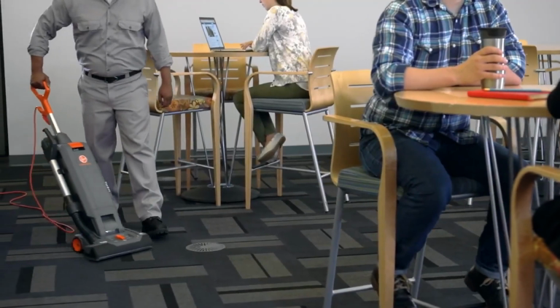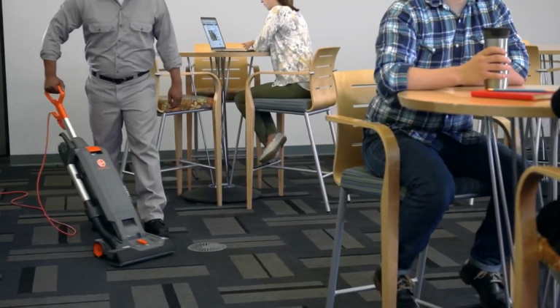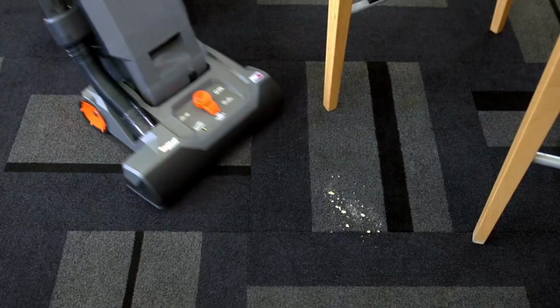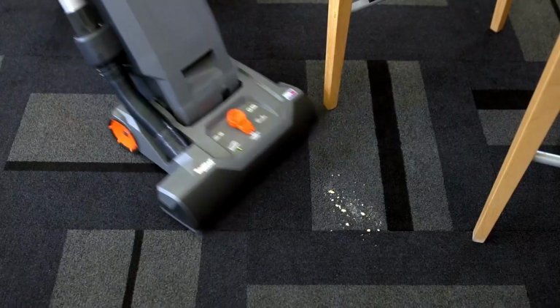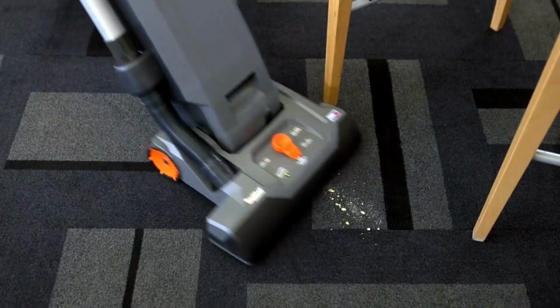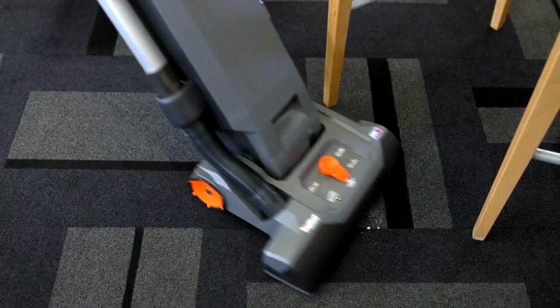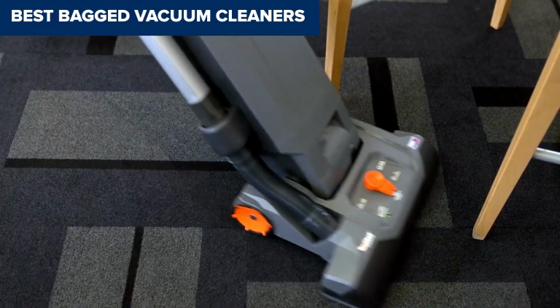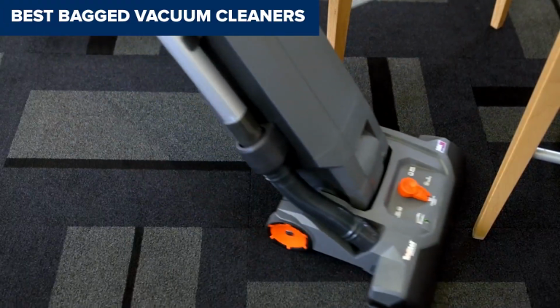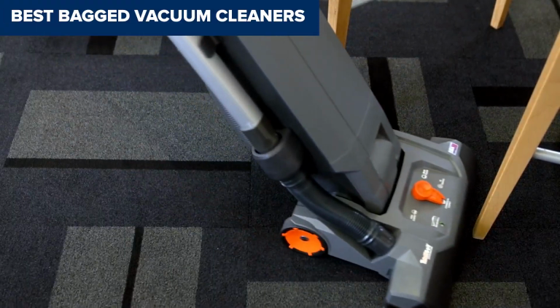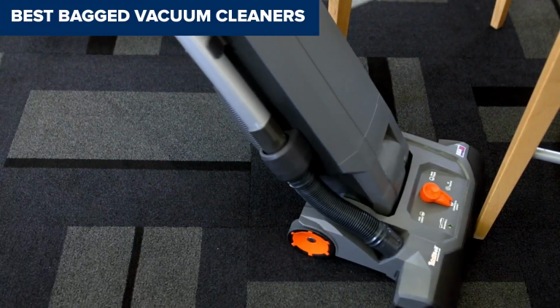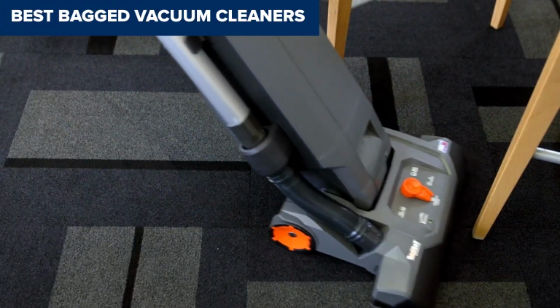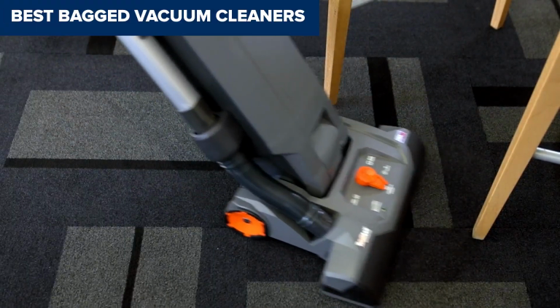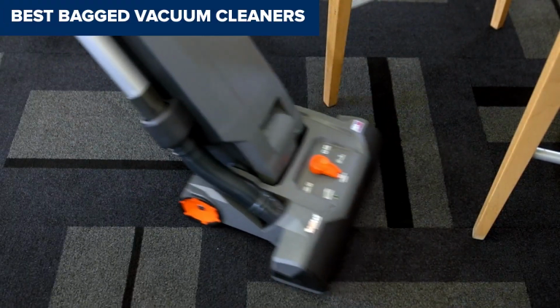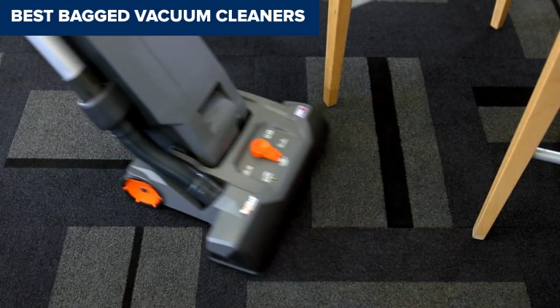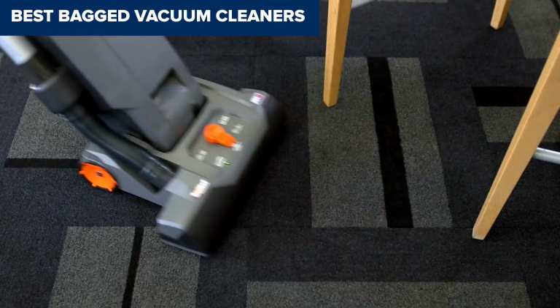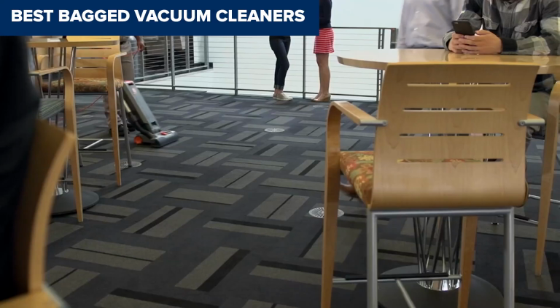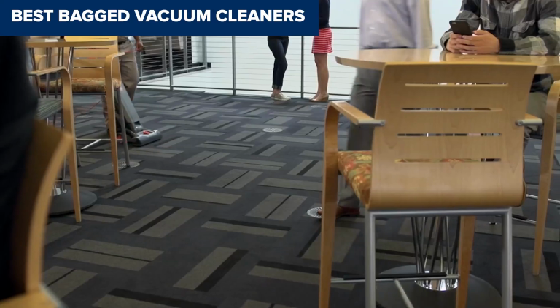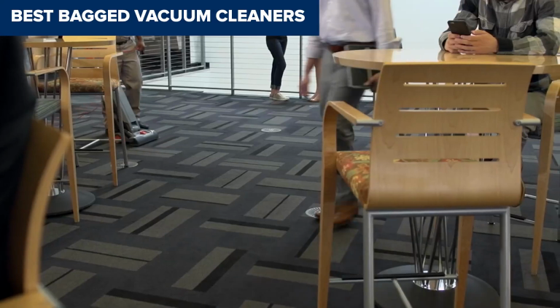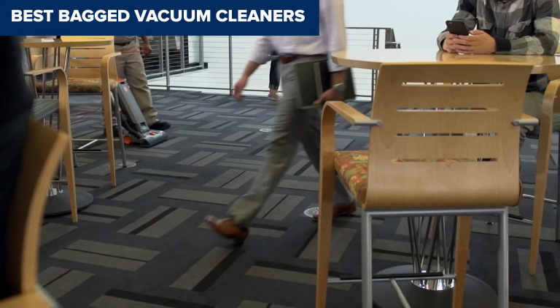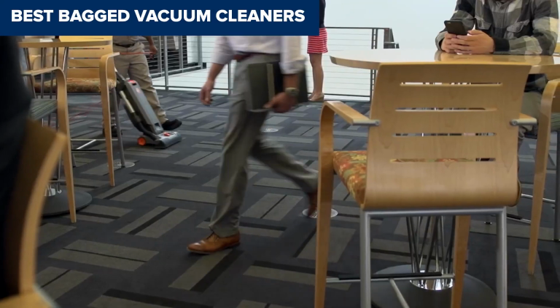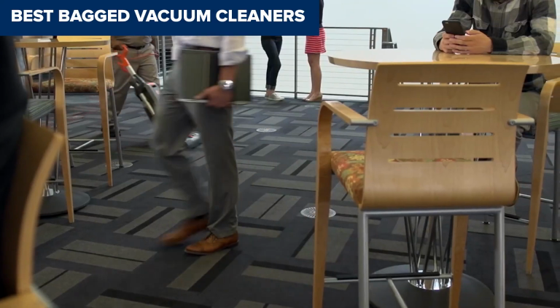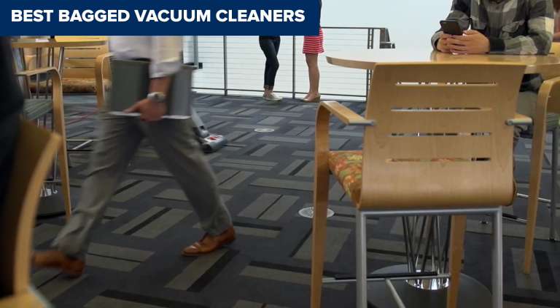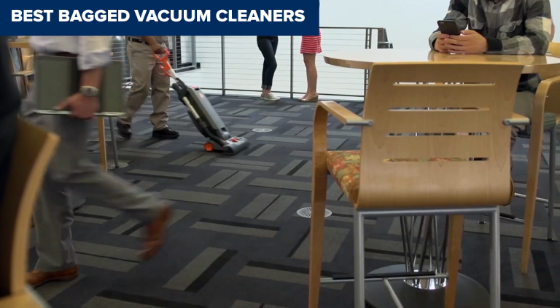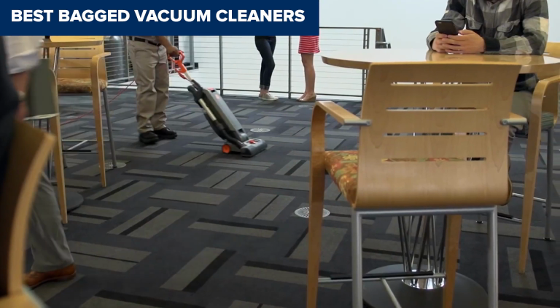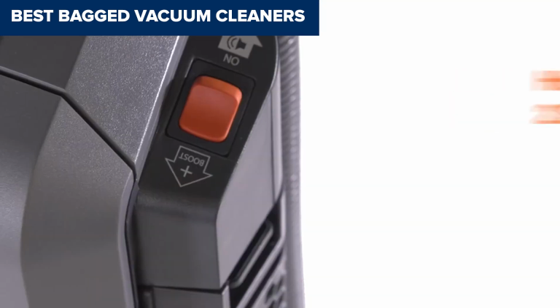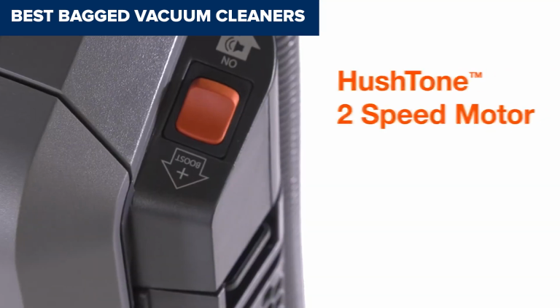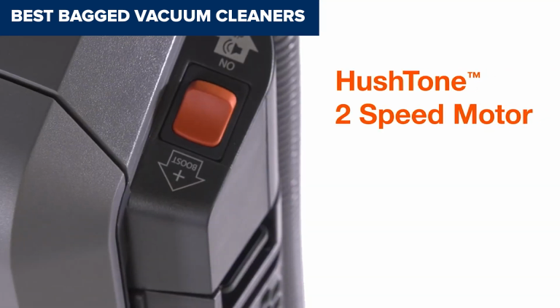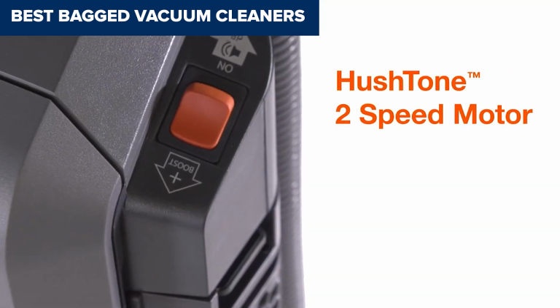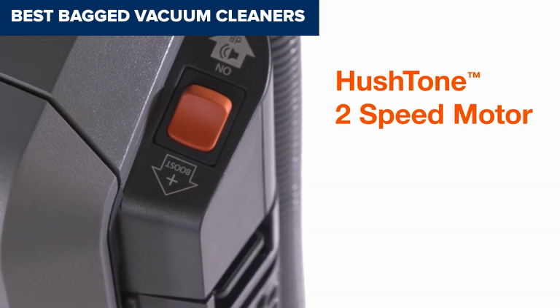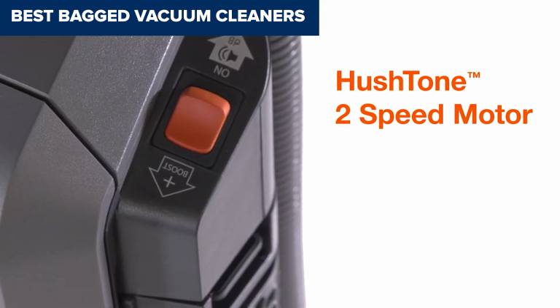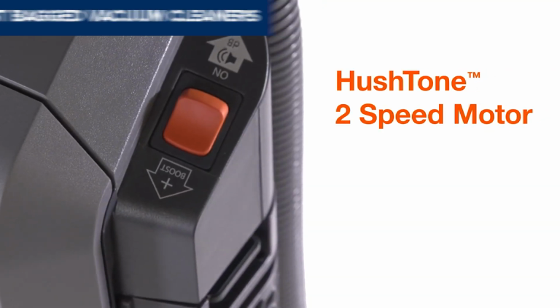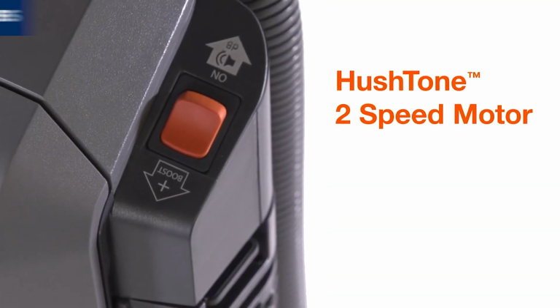Welcome to RideChoice! Today, we'll be examining the best bagged vacuum cleaners.